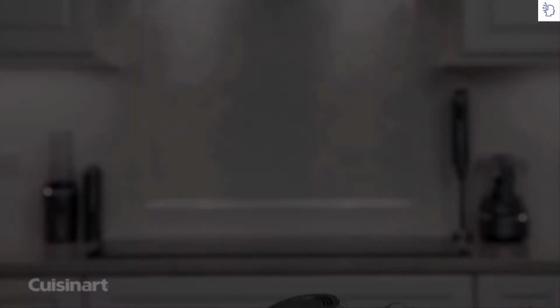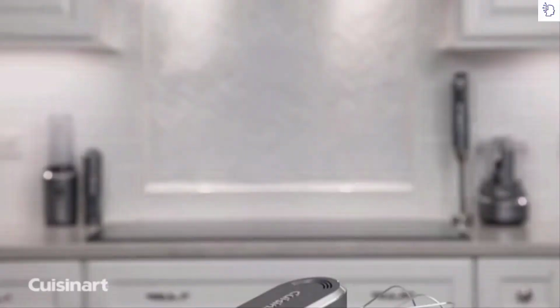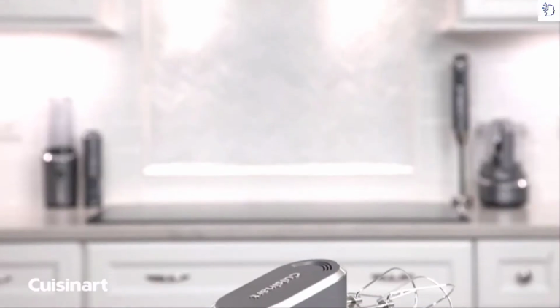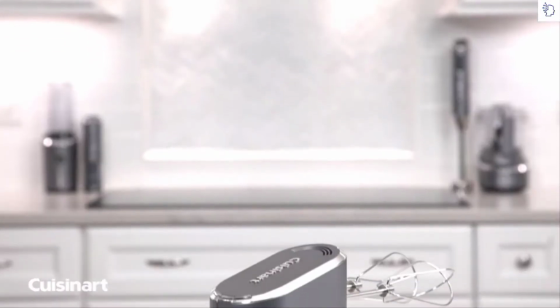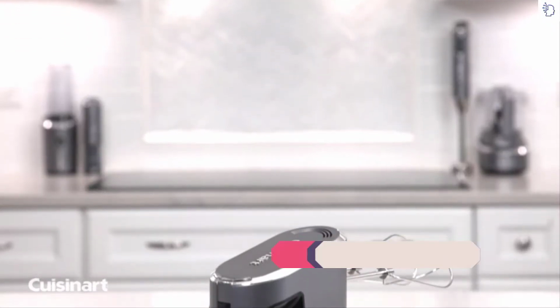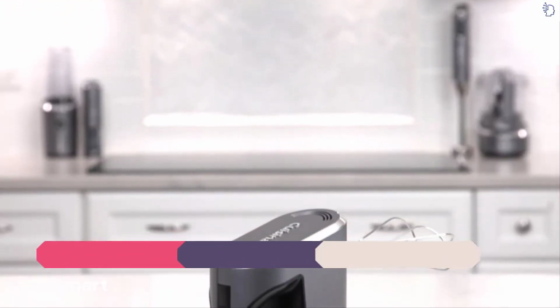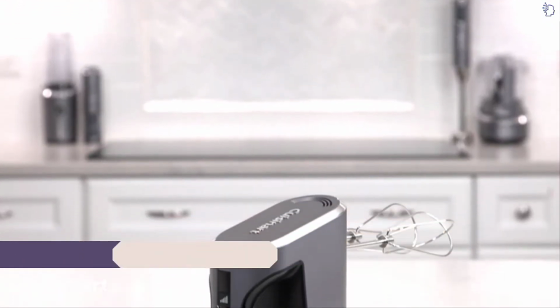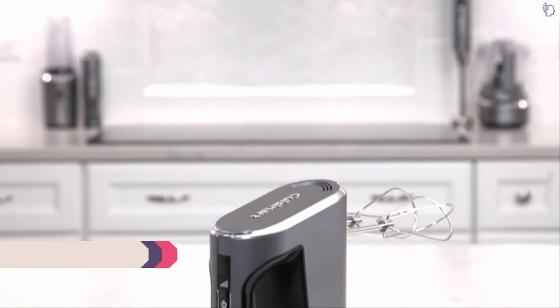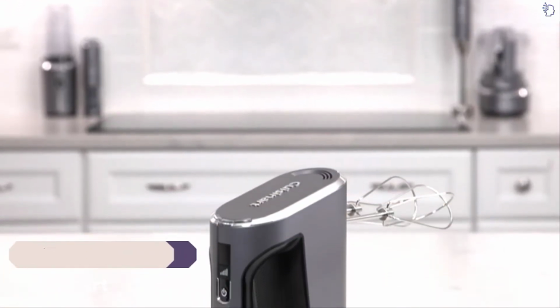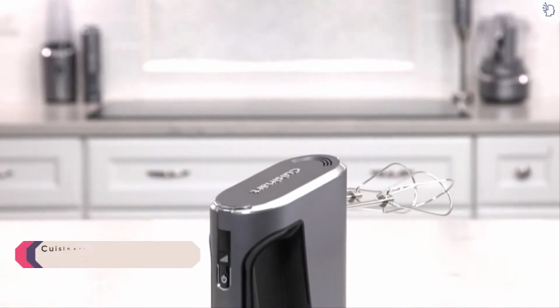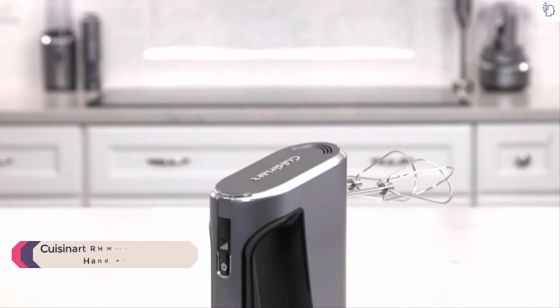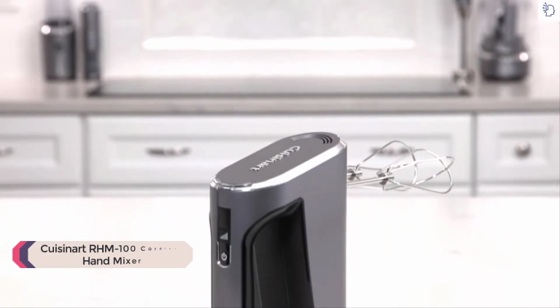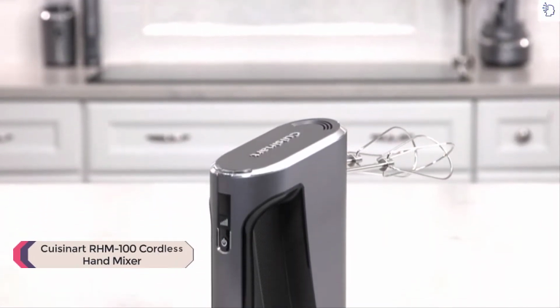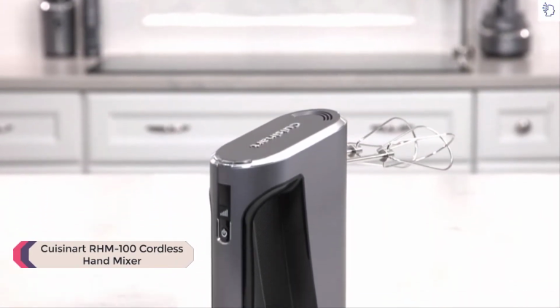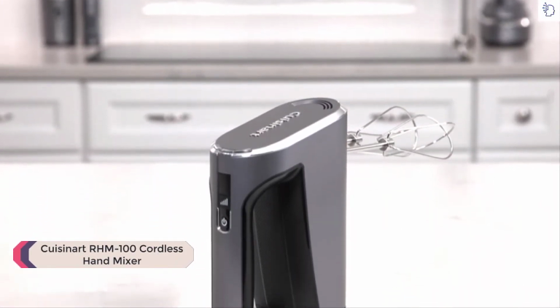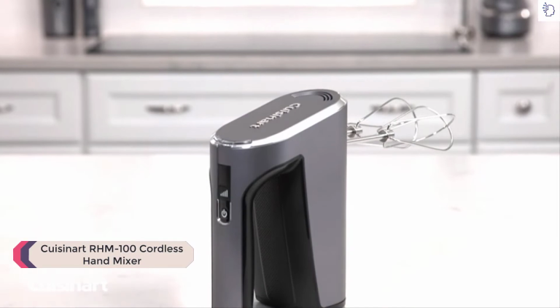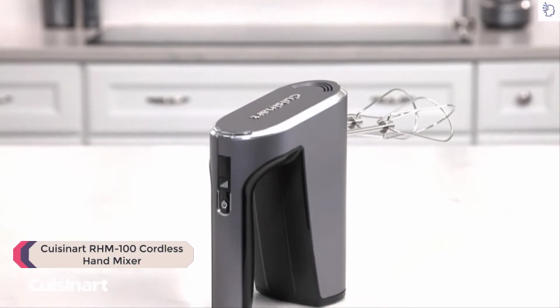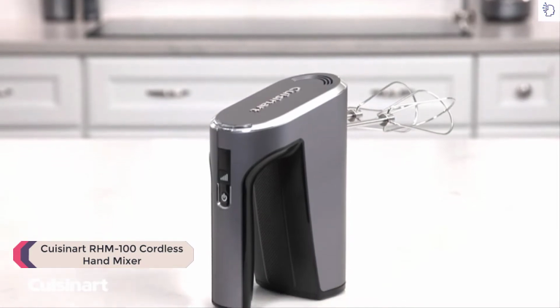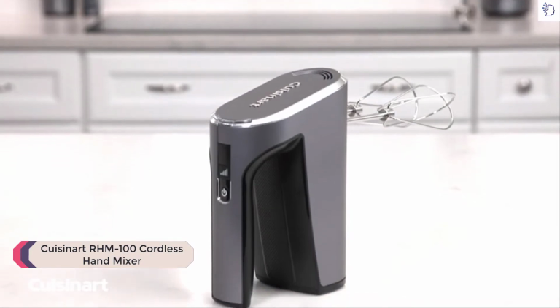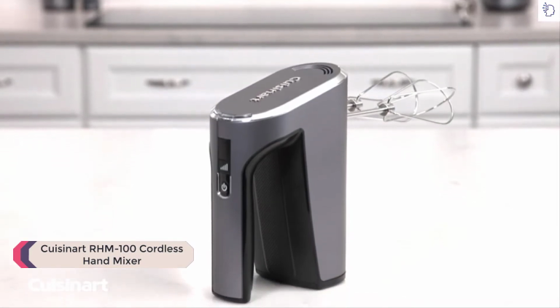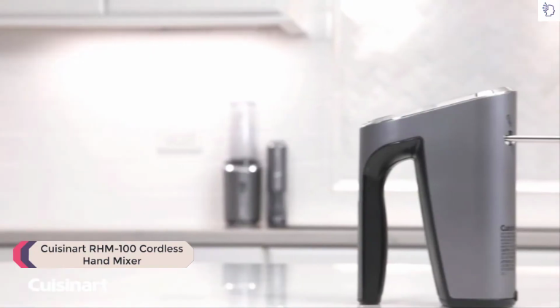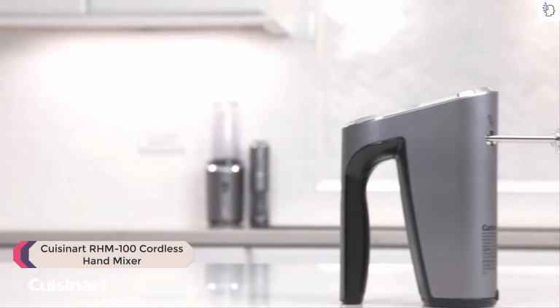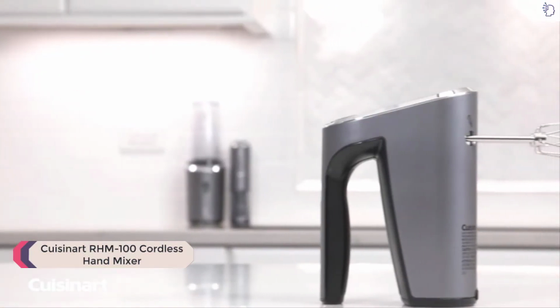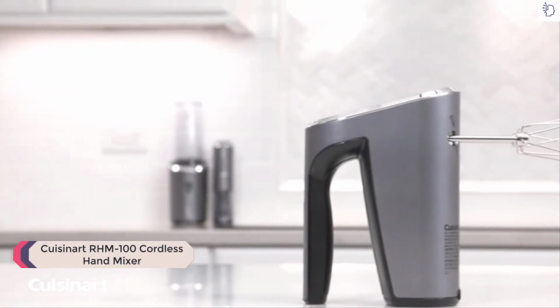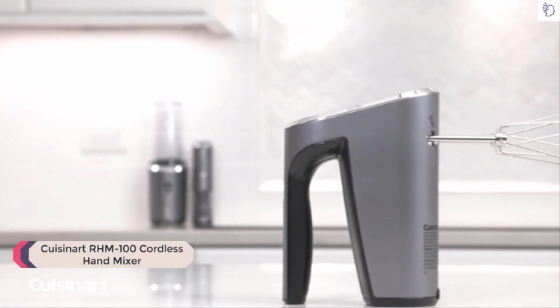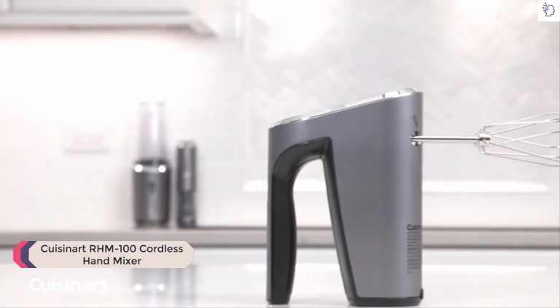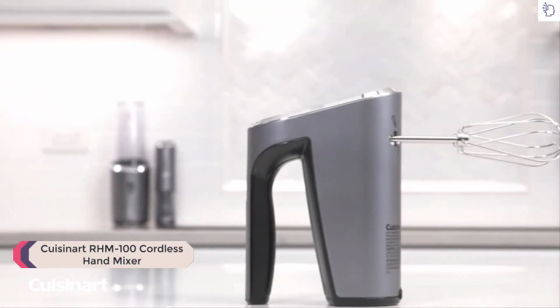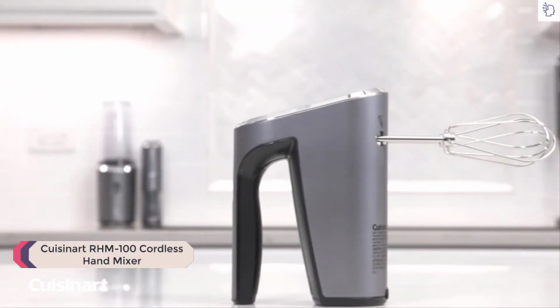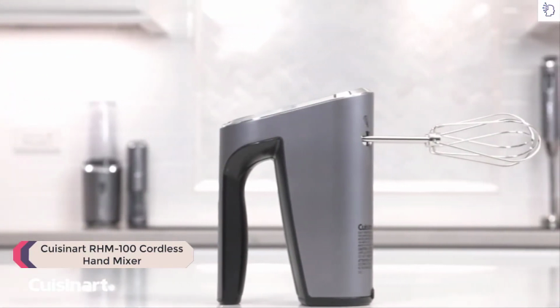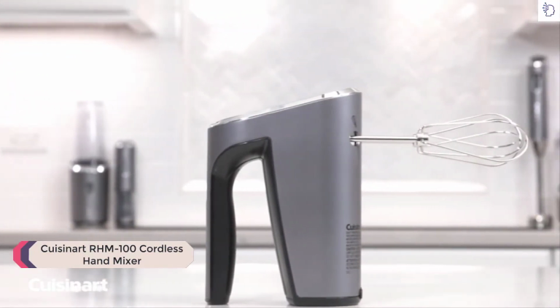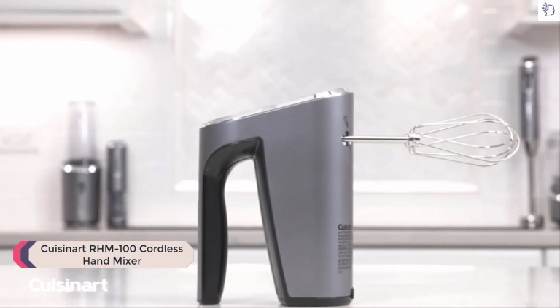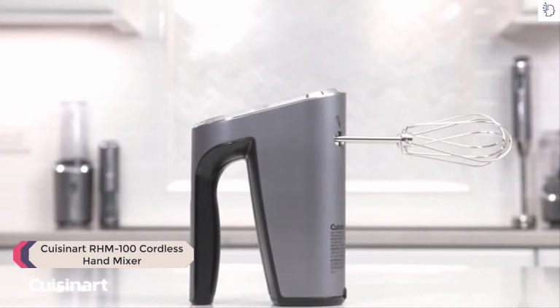Take mixing to a whole new level of professional performance and cordless convenience with the Cuisinart Evolution X Cordless Hand Mixer.